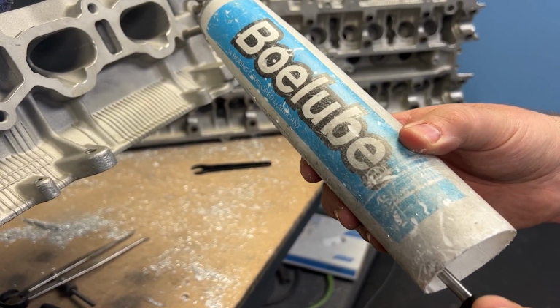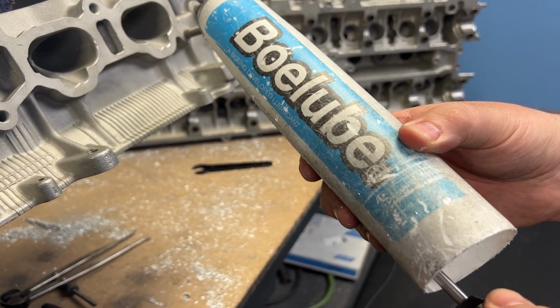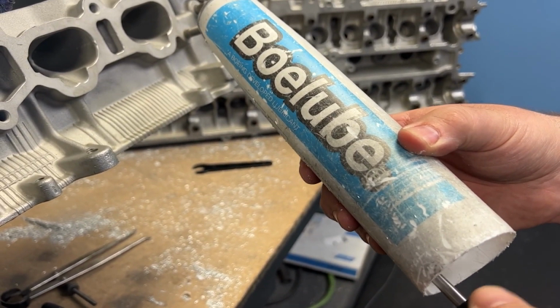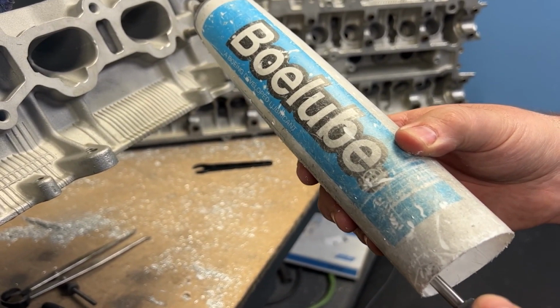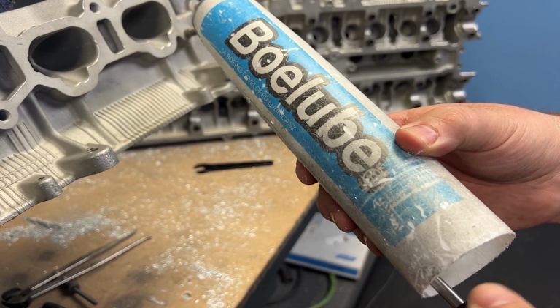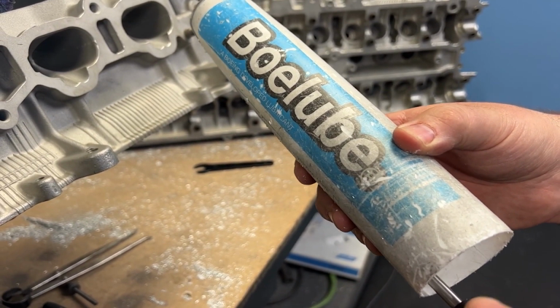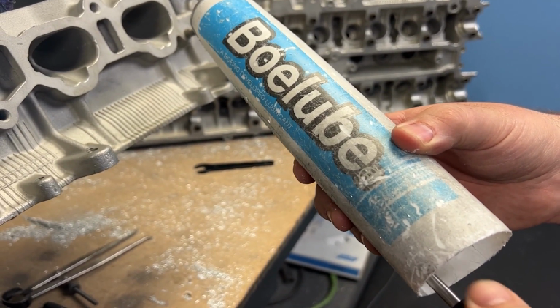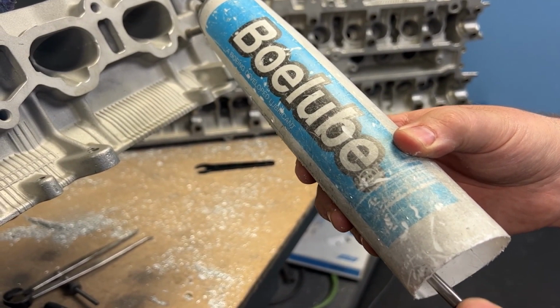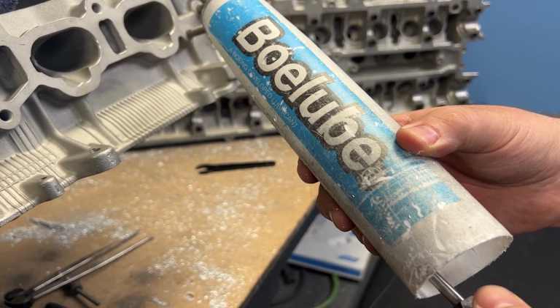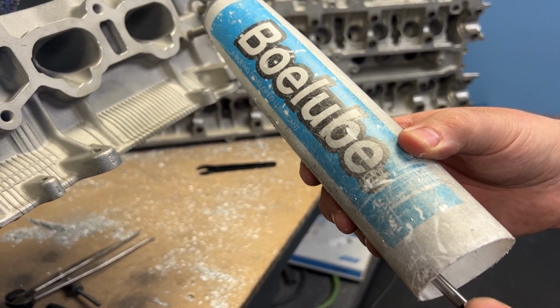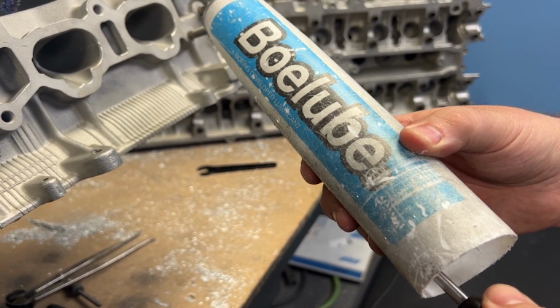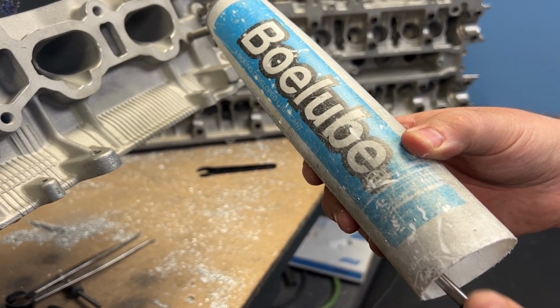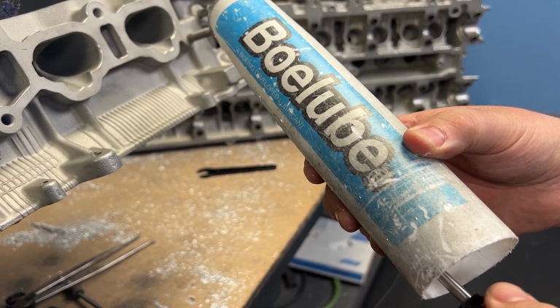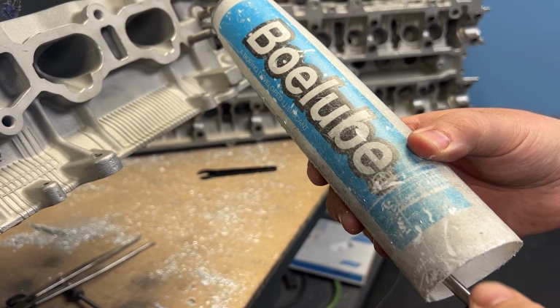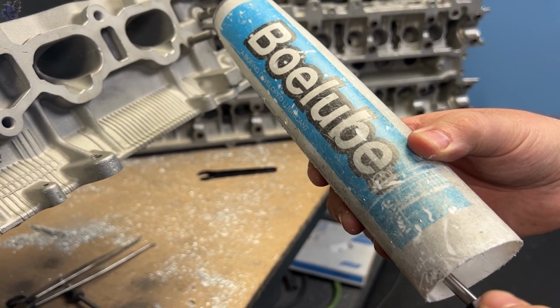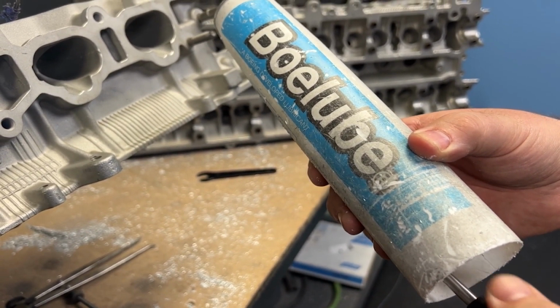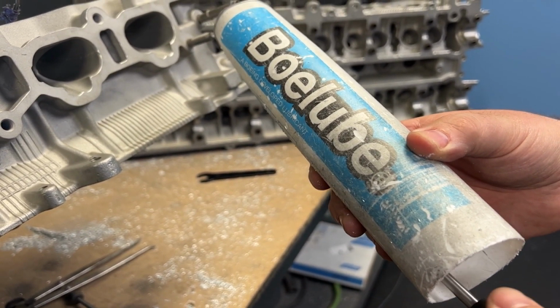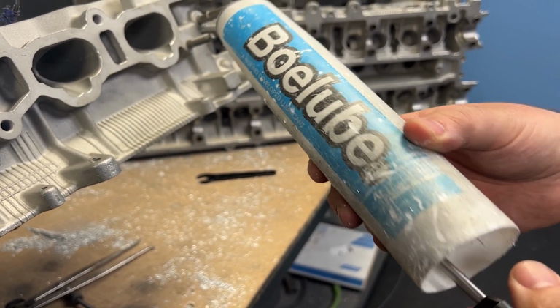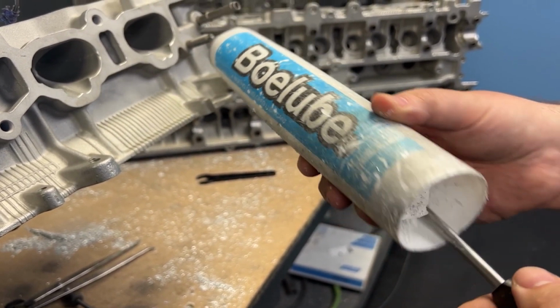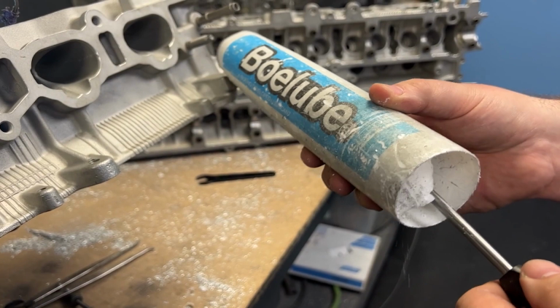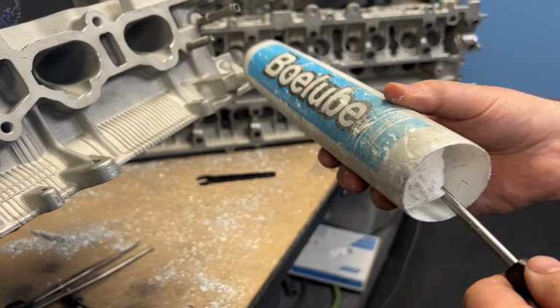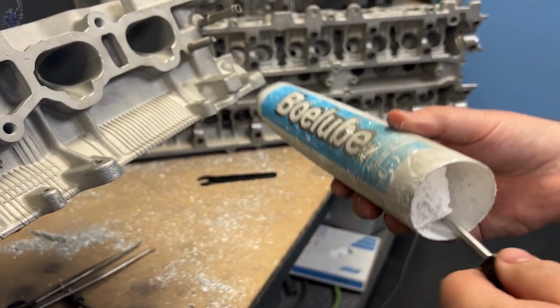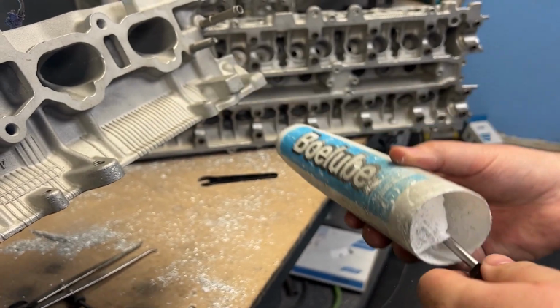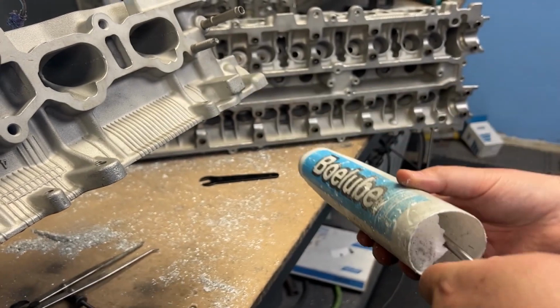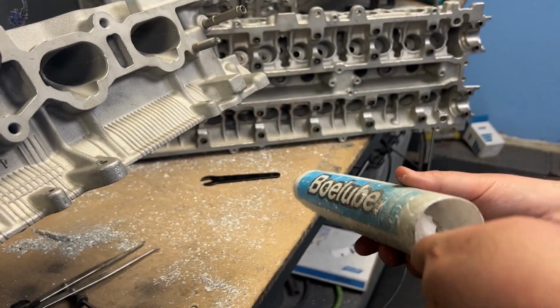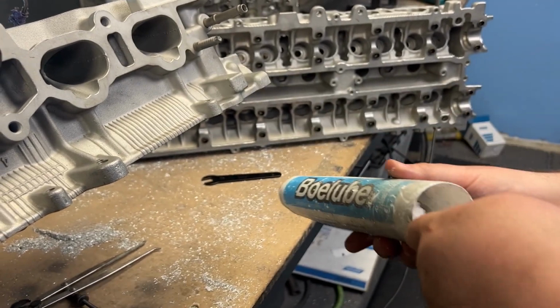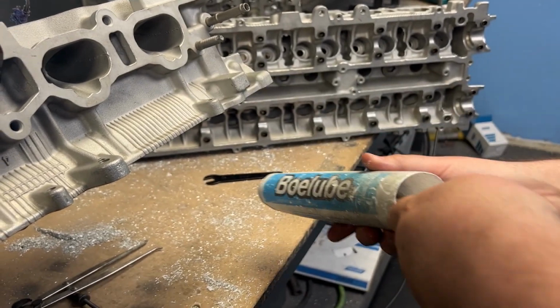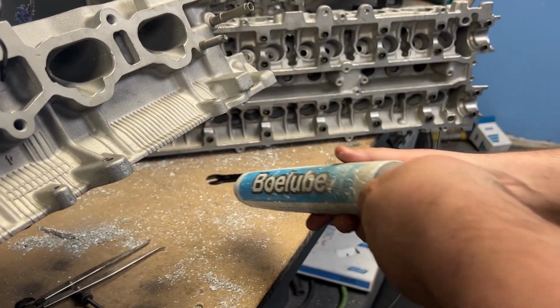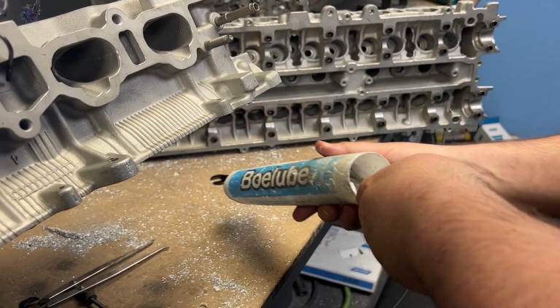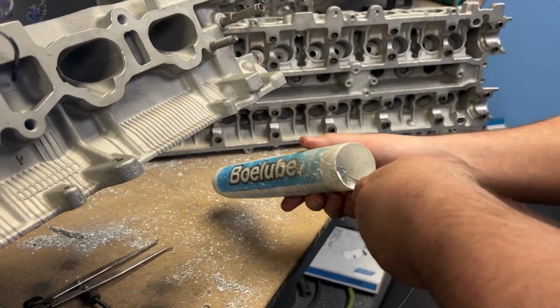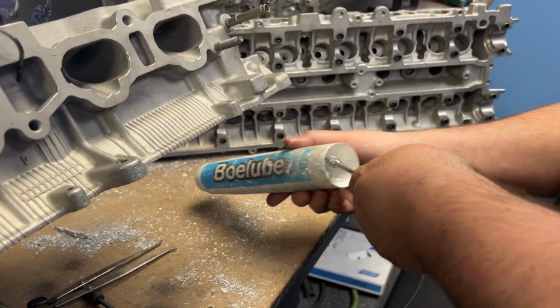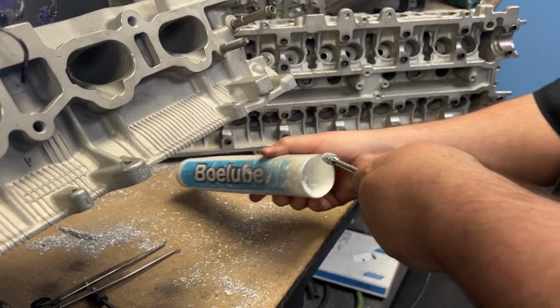And a little touch of BoLube. I would love to make a commercial for BoLube — check me out!